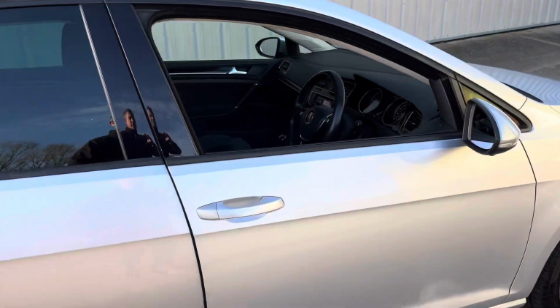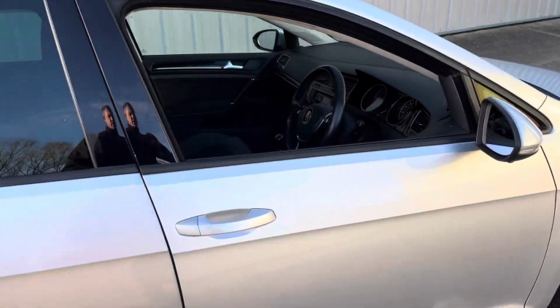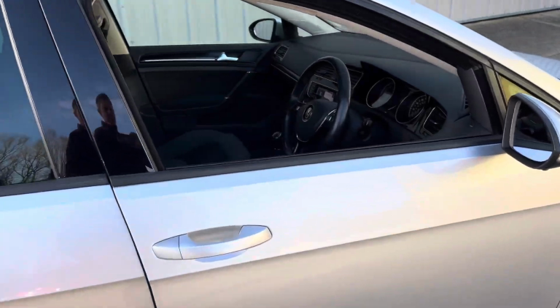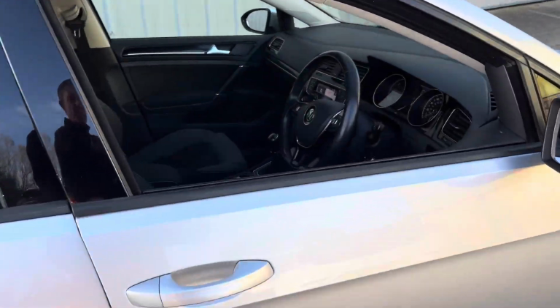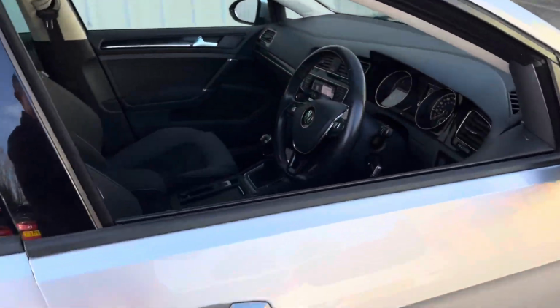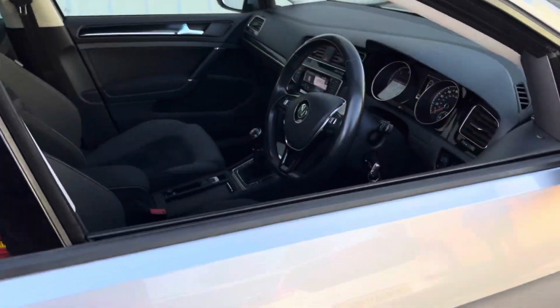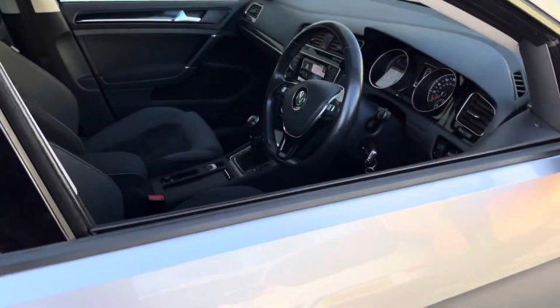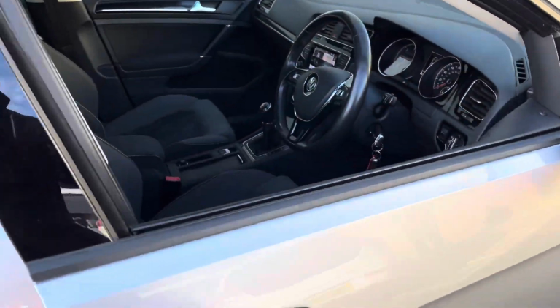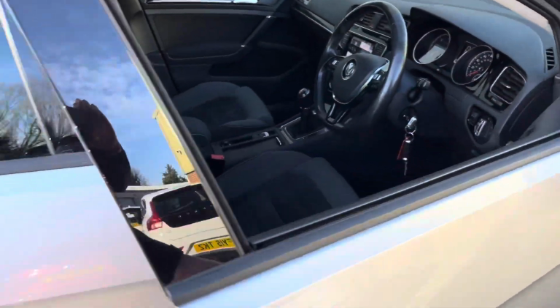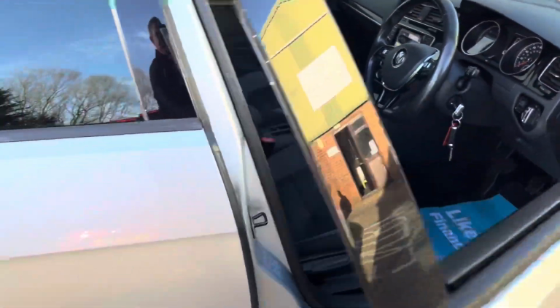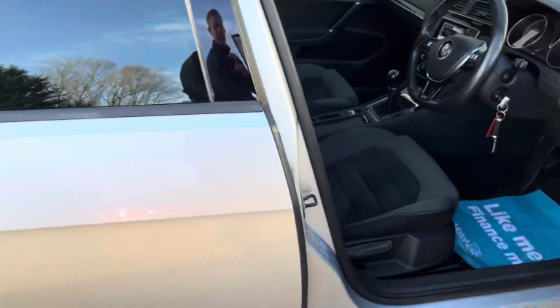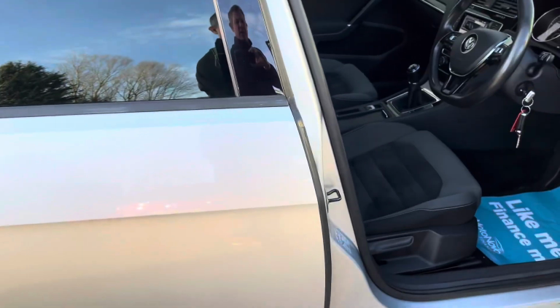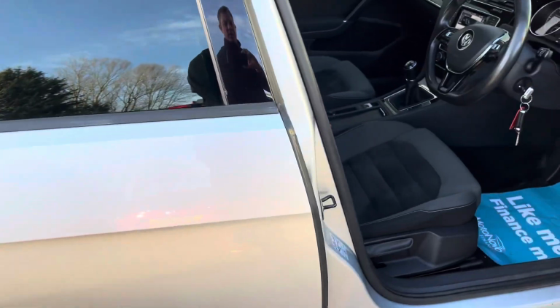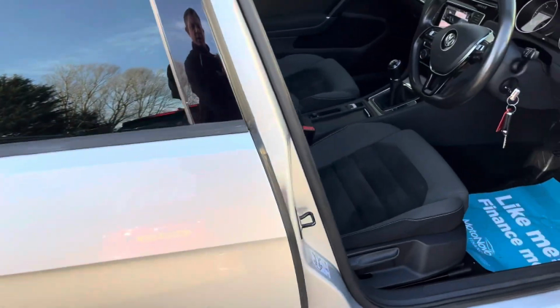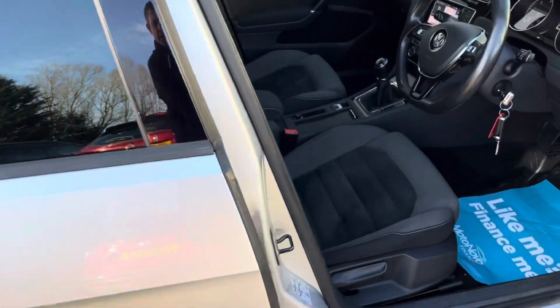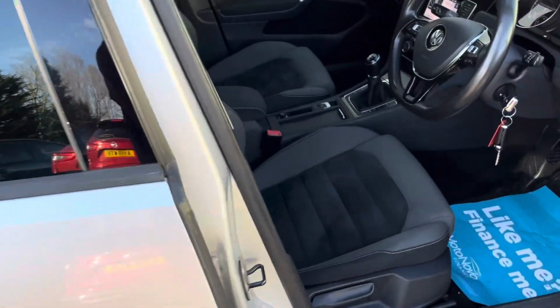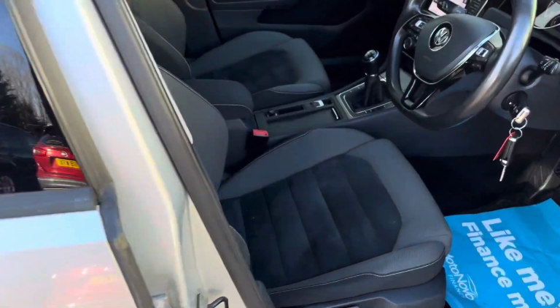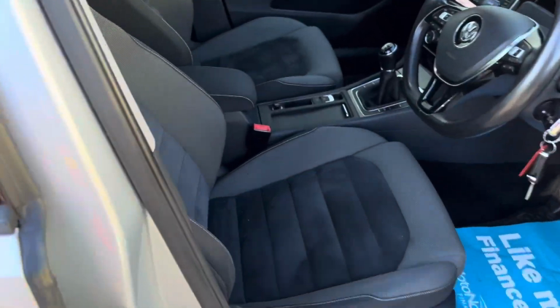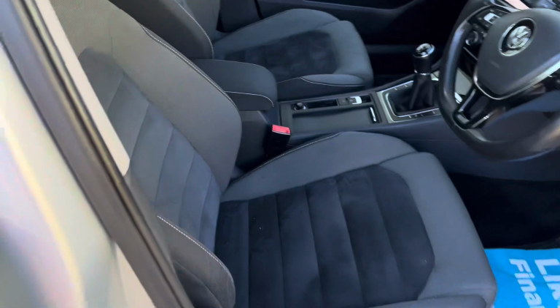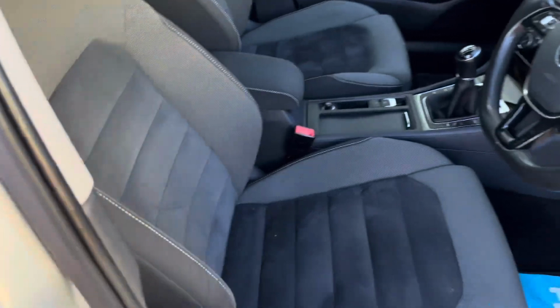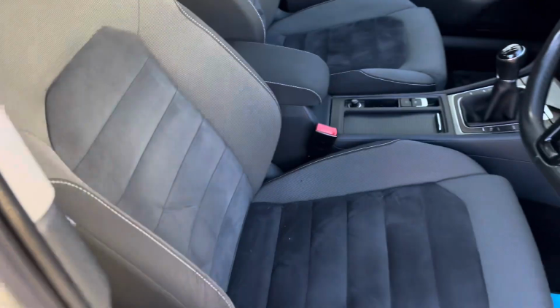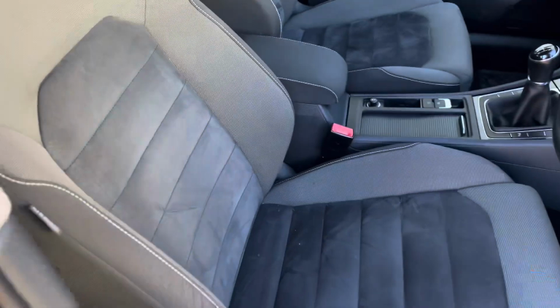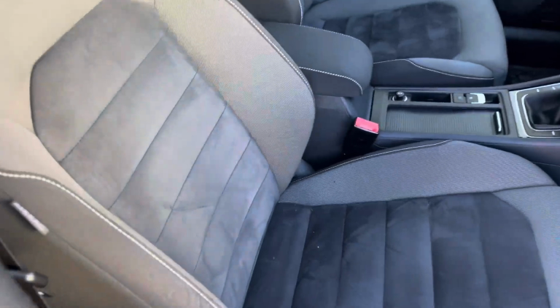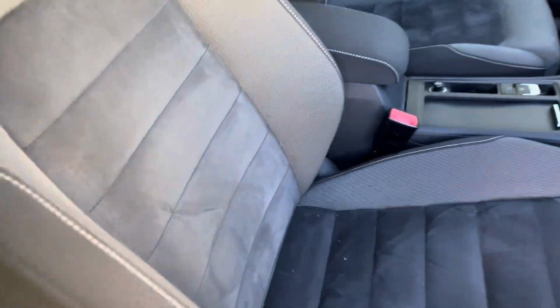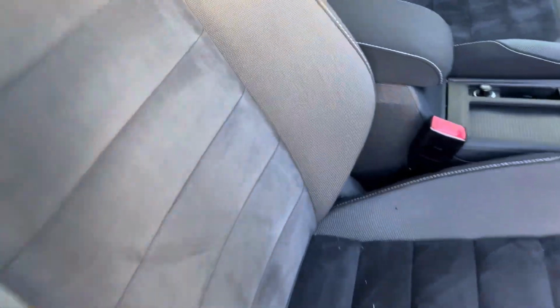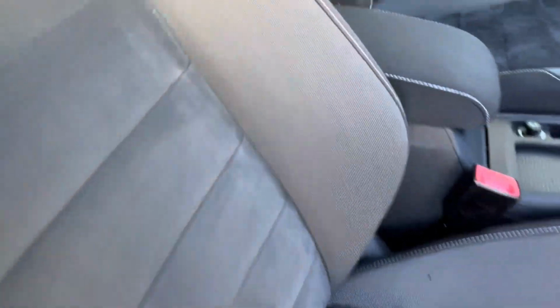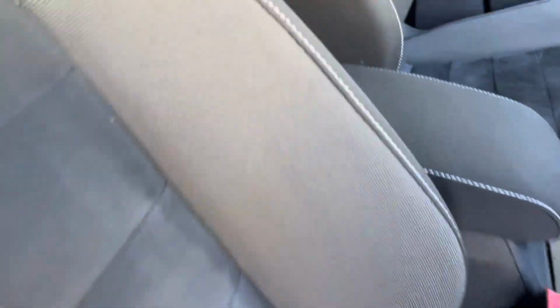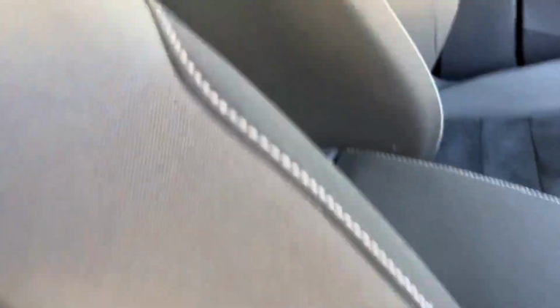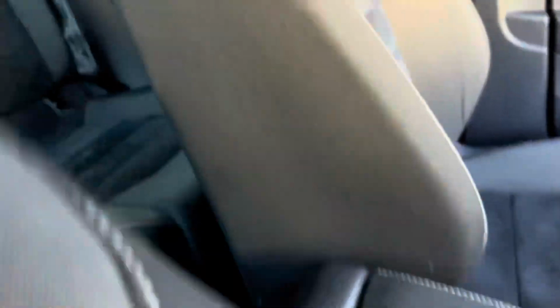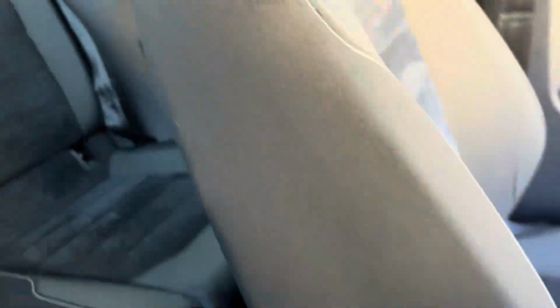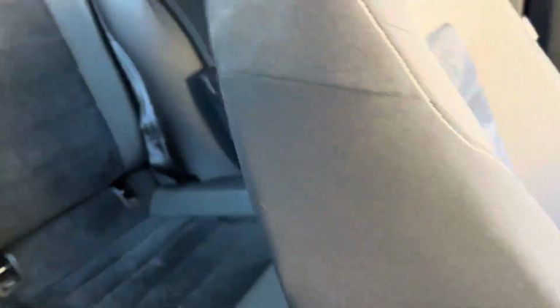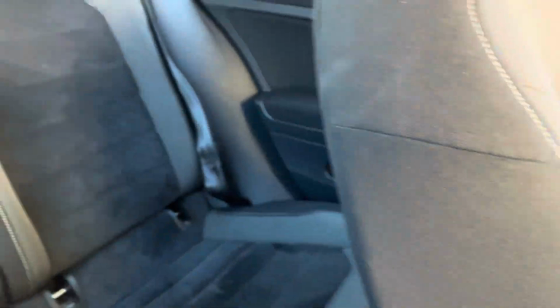Internally, being the GT, the half Alcantara seats are also in excellent condition.